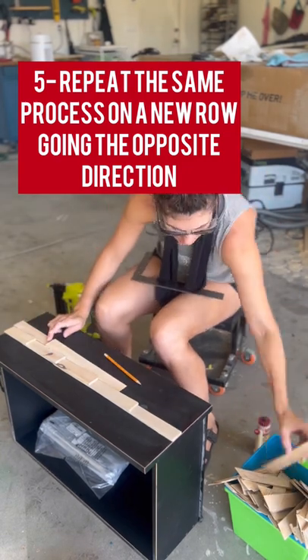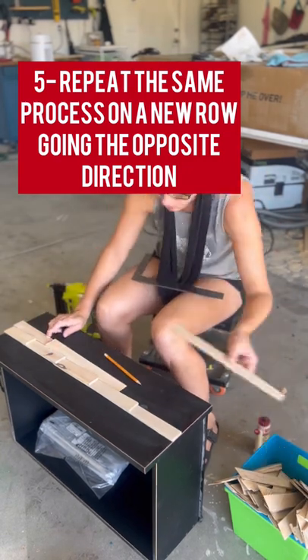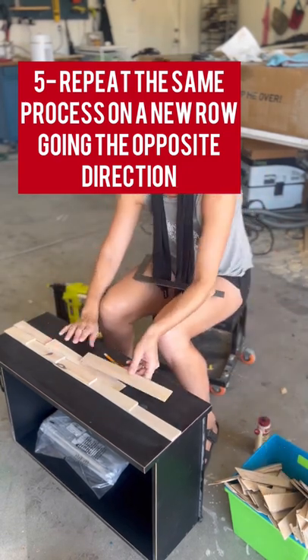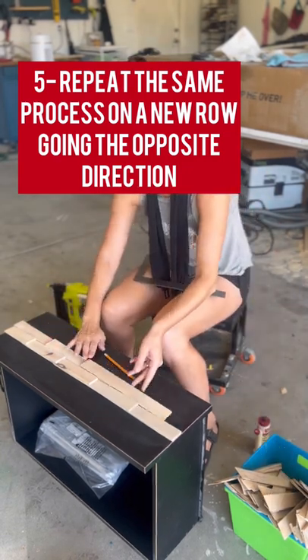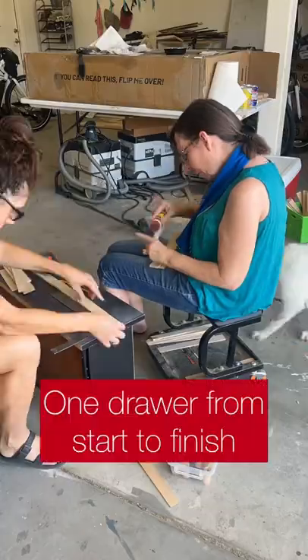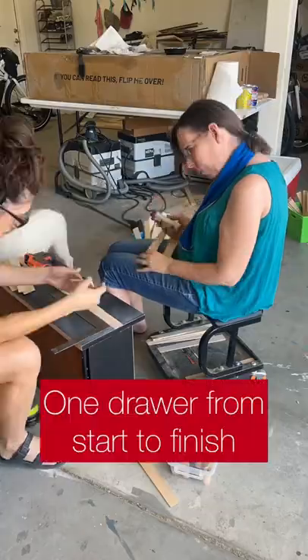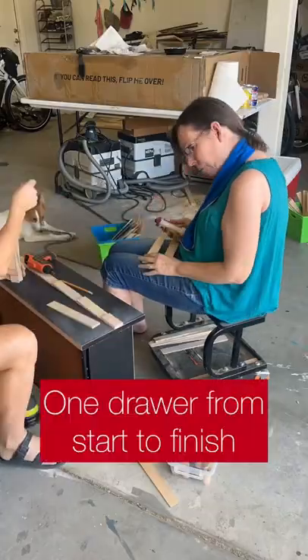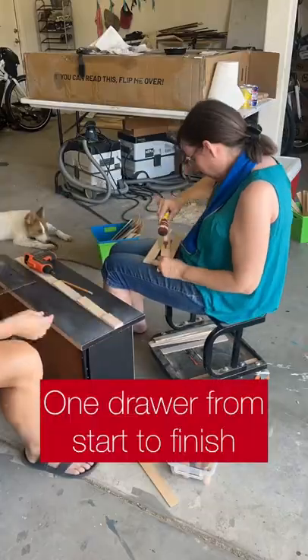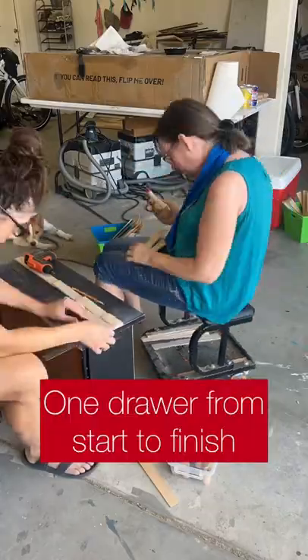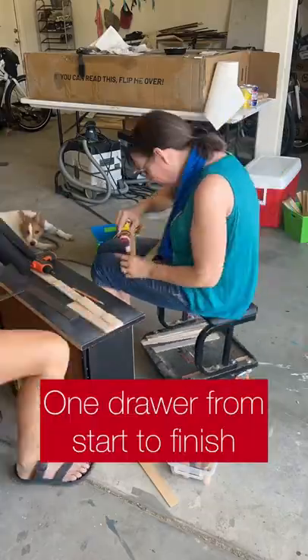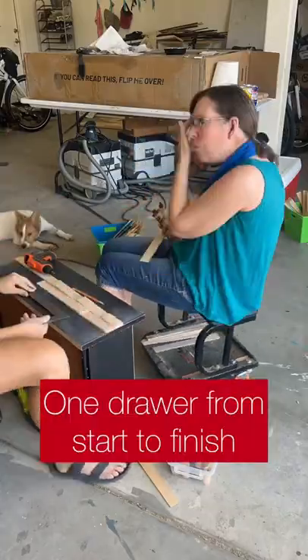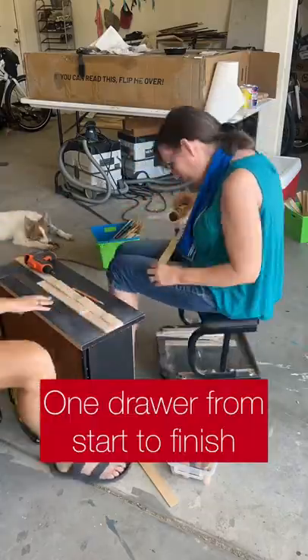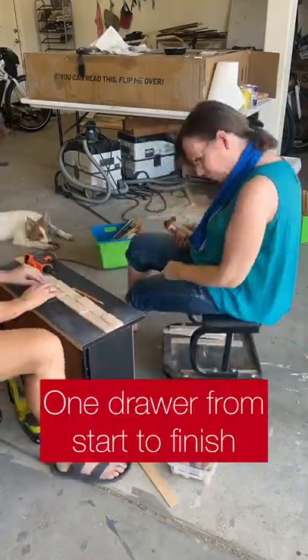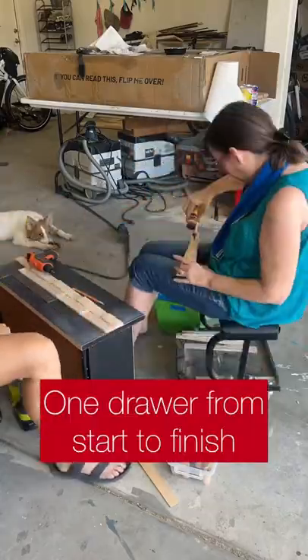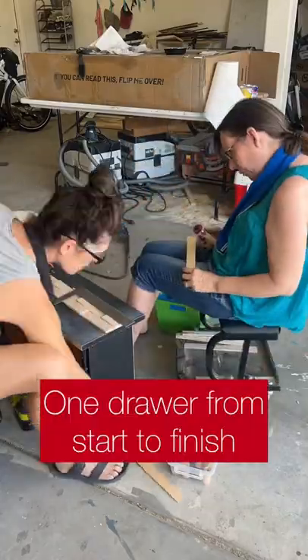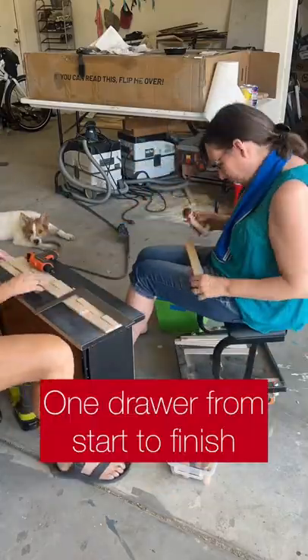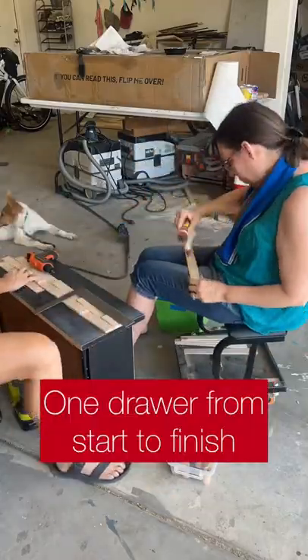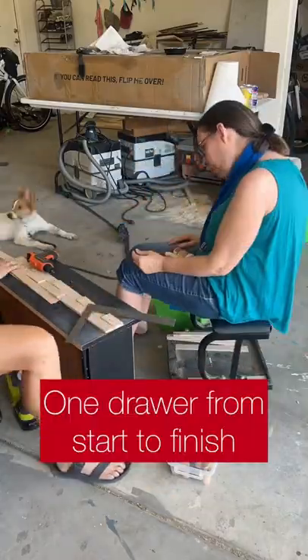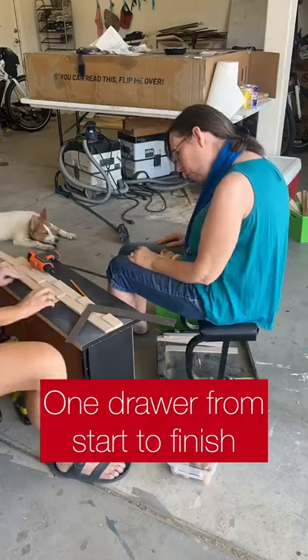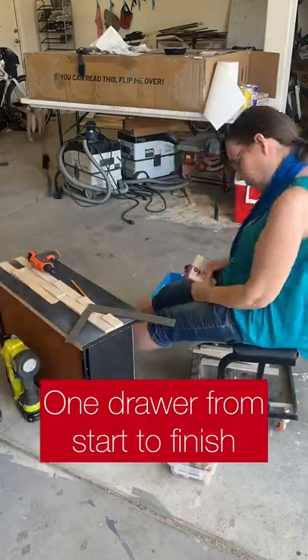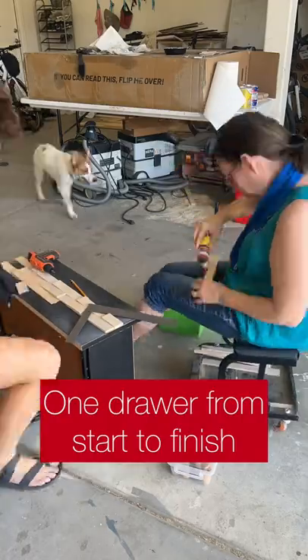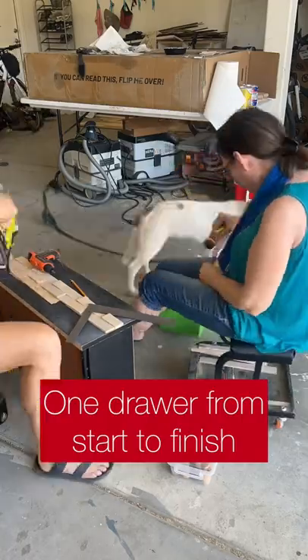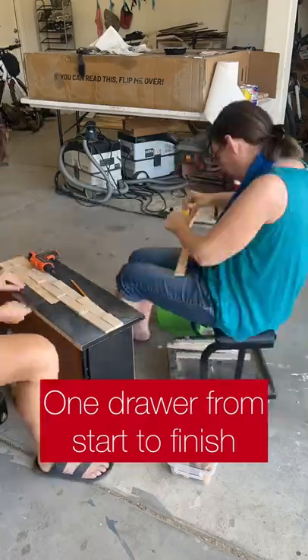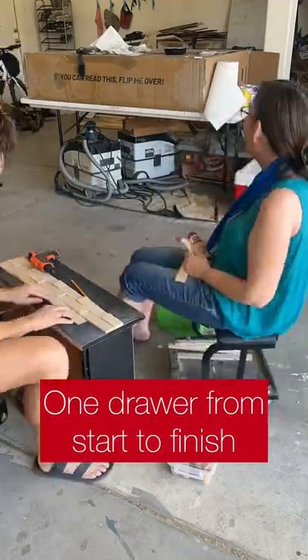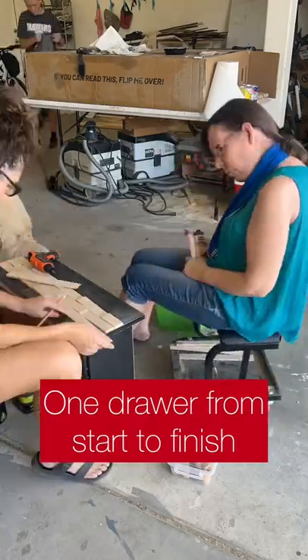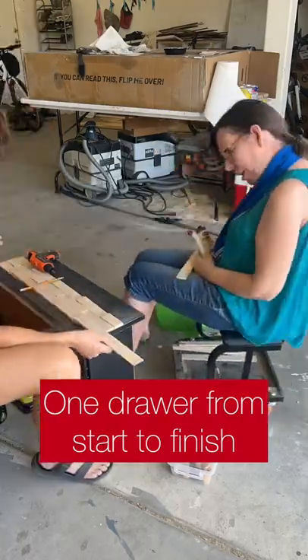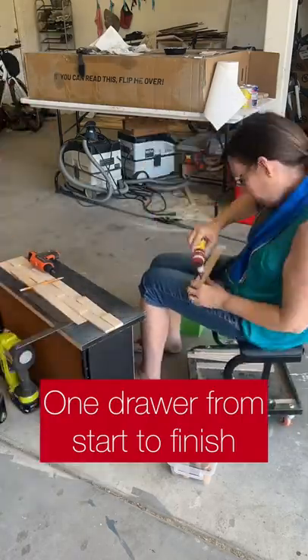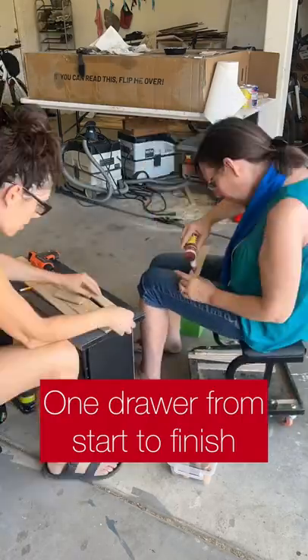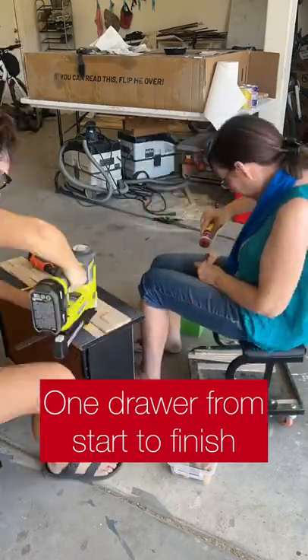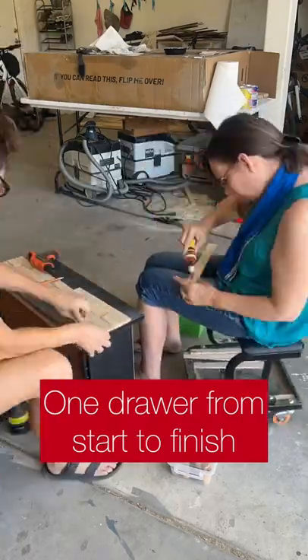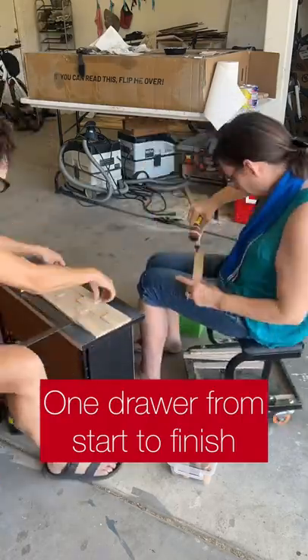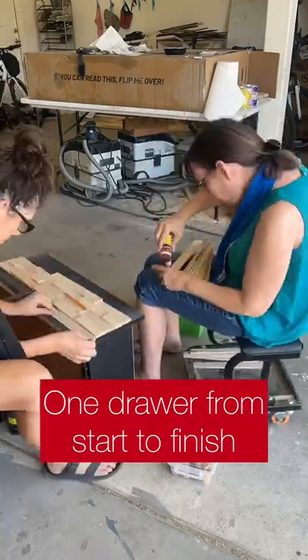For each row, you're going to want to go in different directions to get that cool basket weave effect.